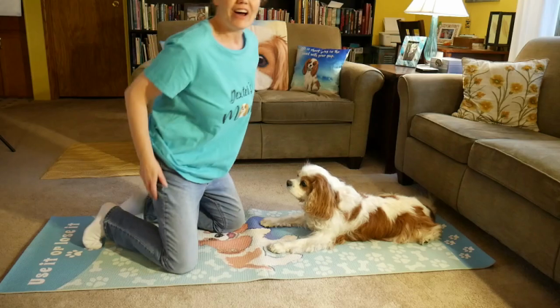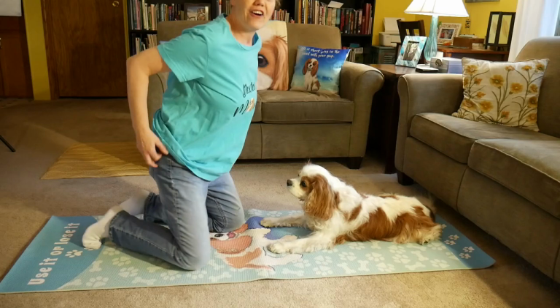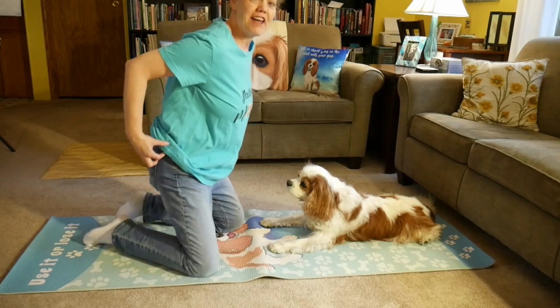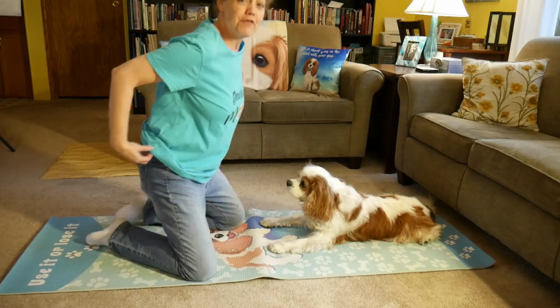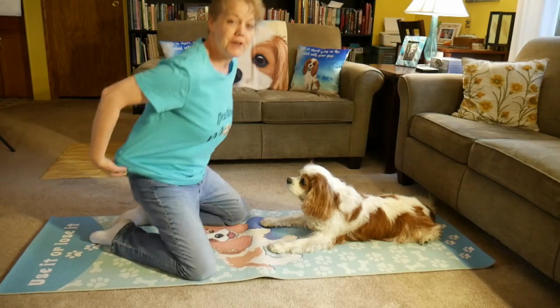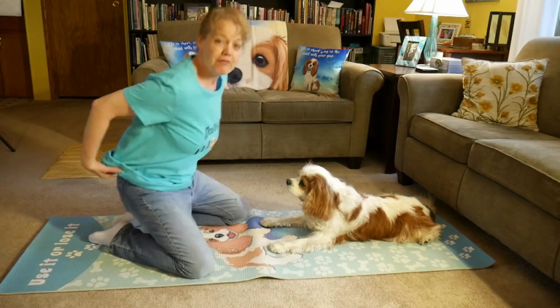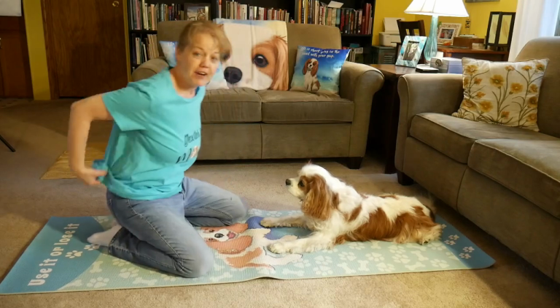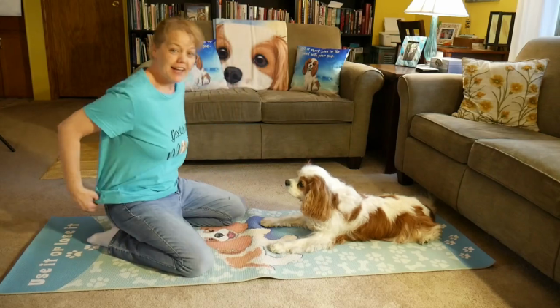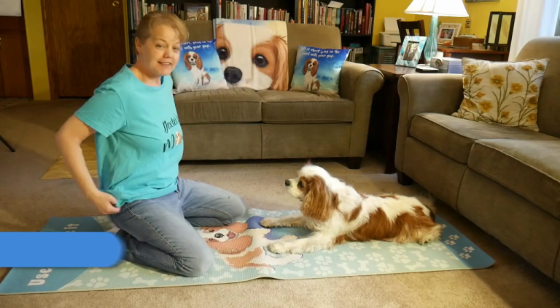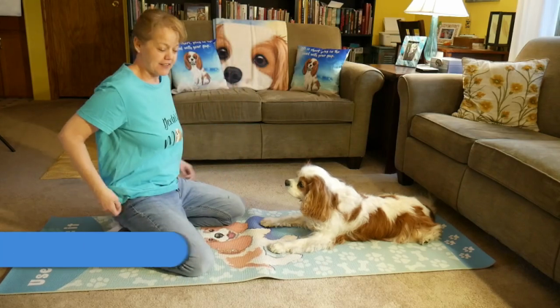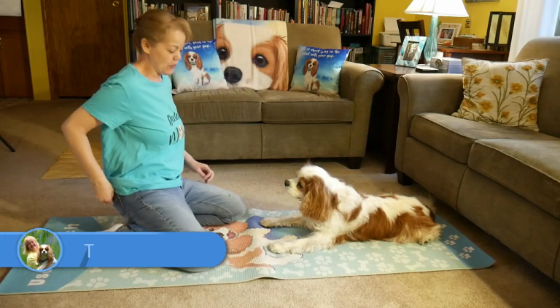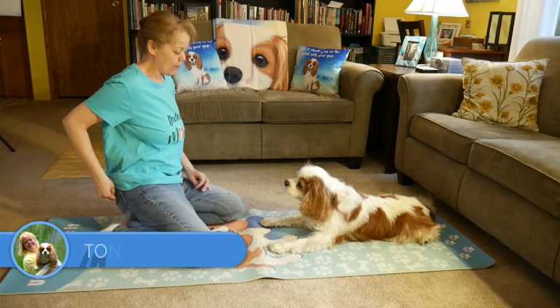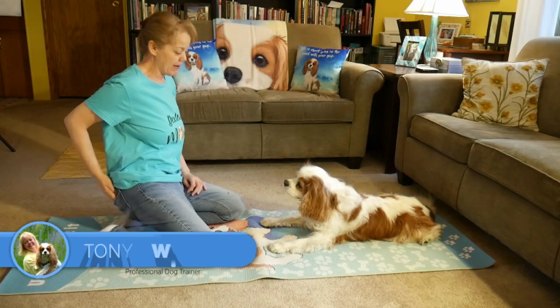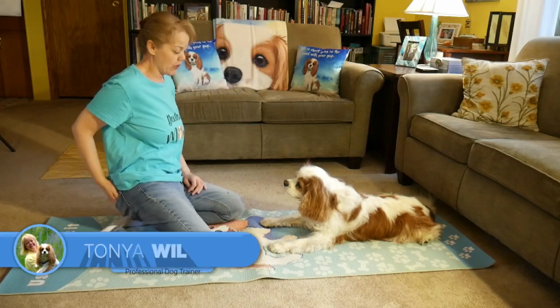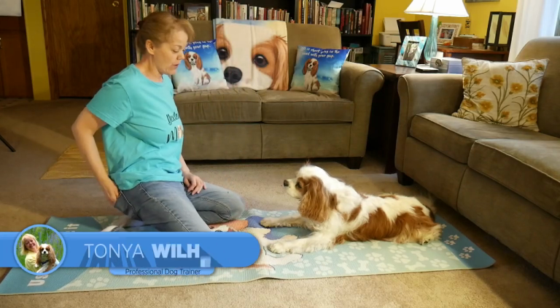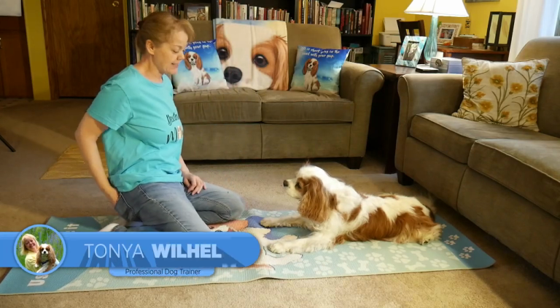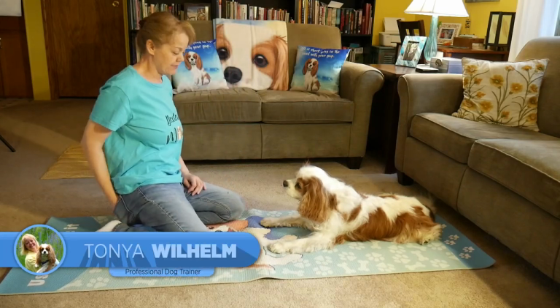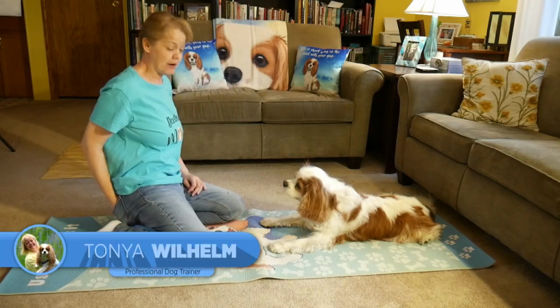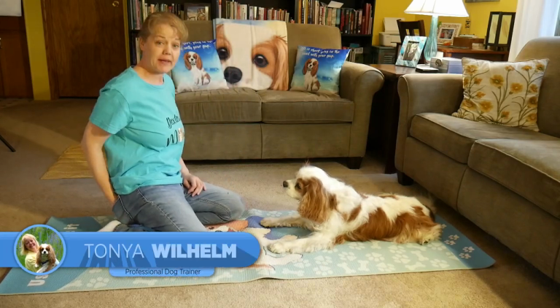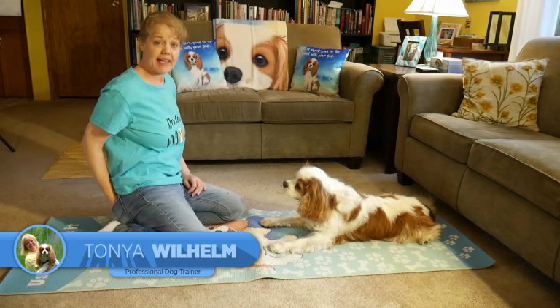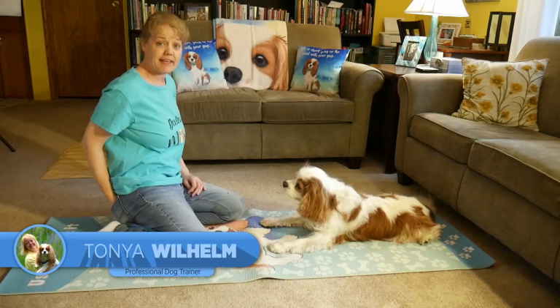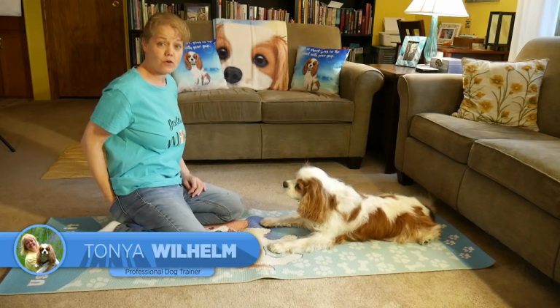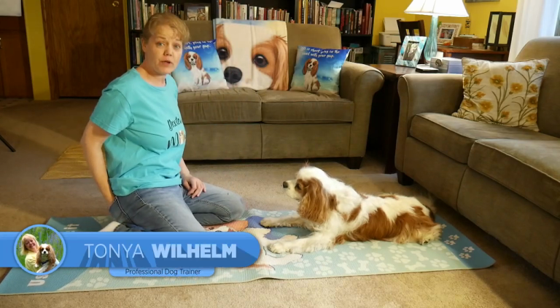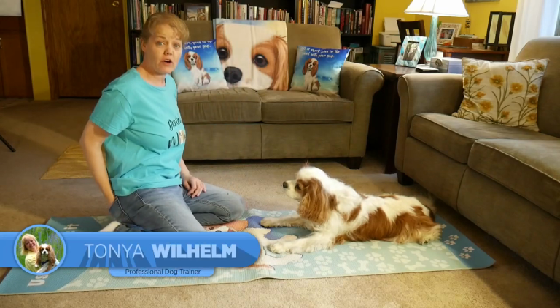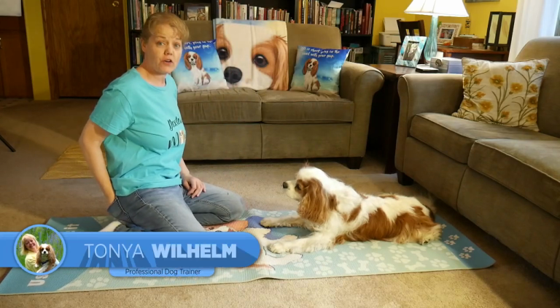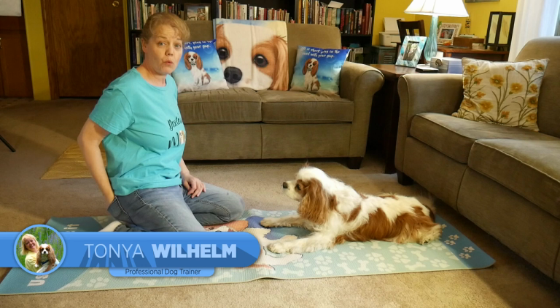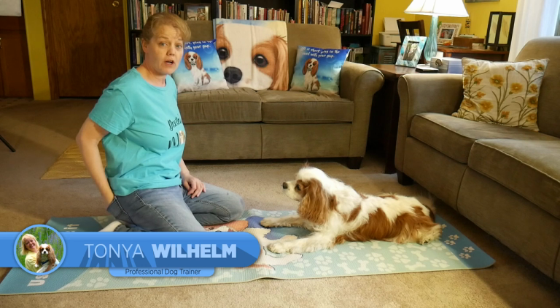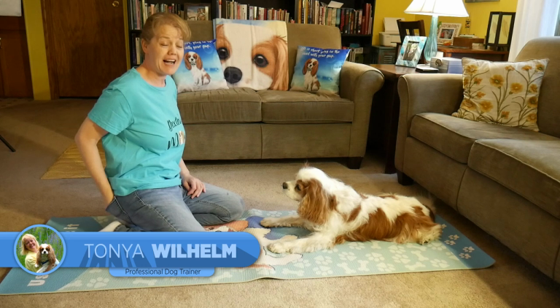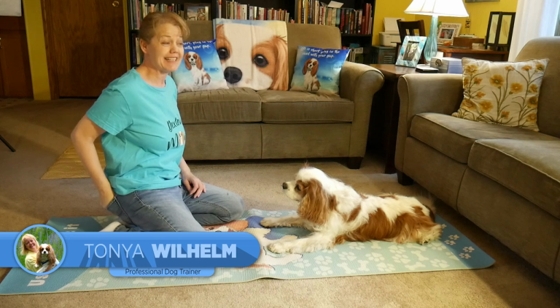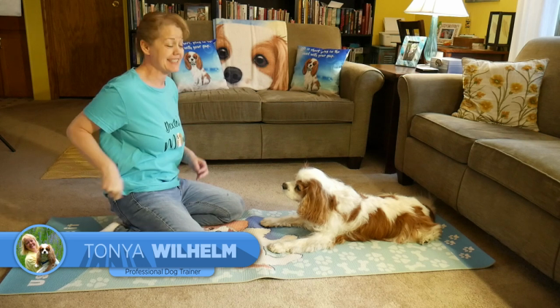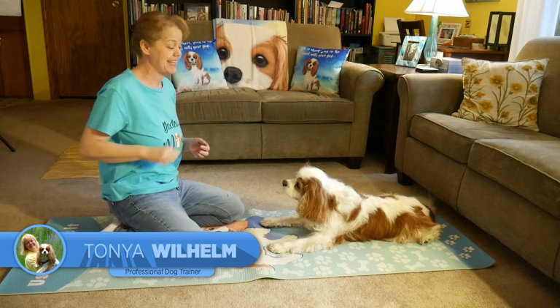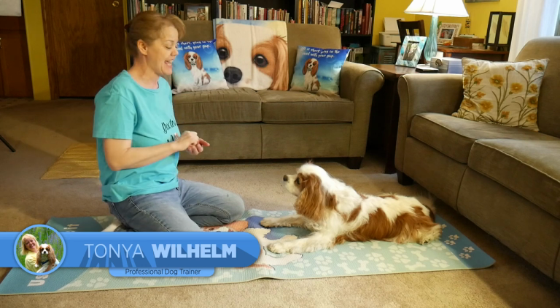Alright foodie friends, so by request from Kate, we are going to work on stay.